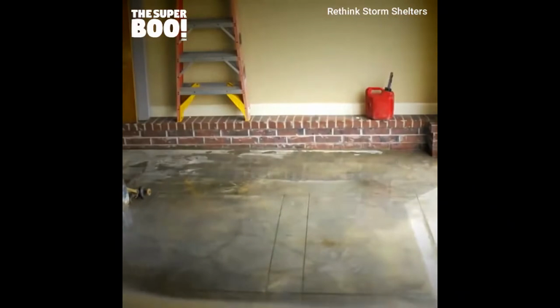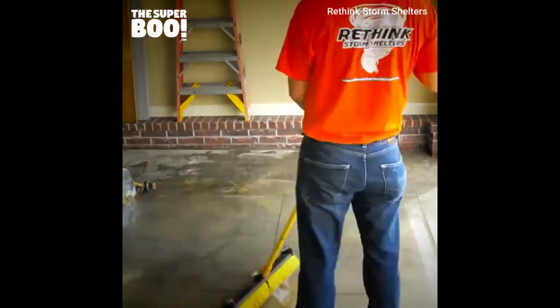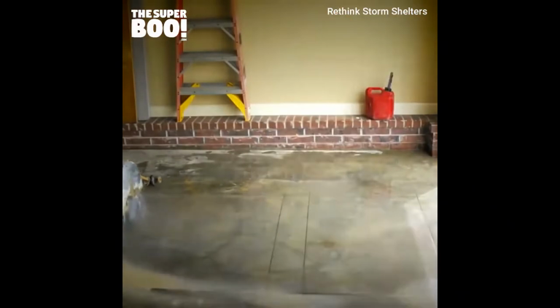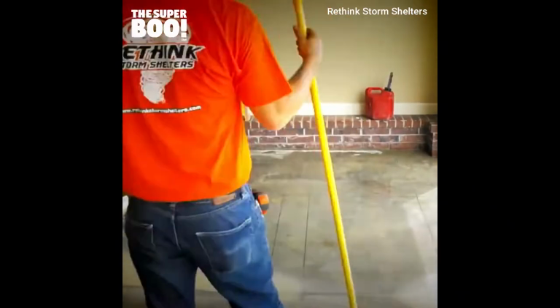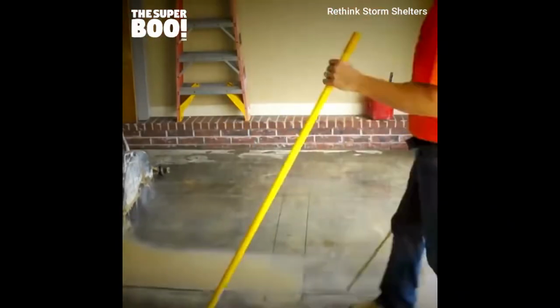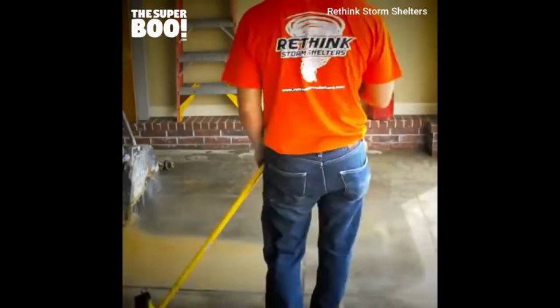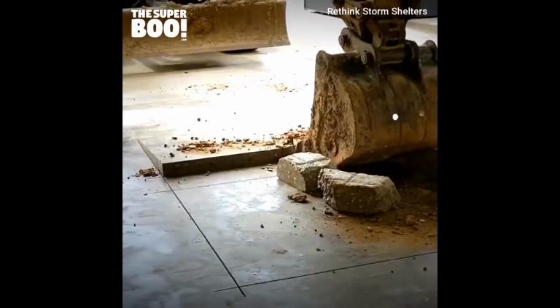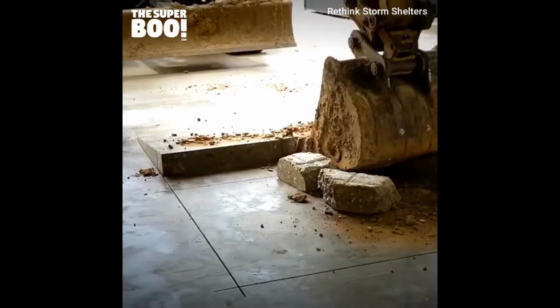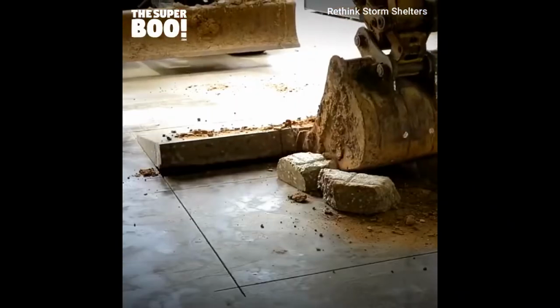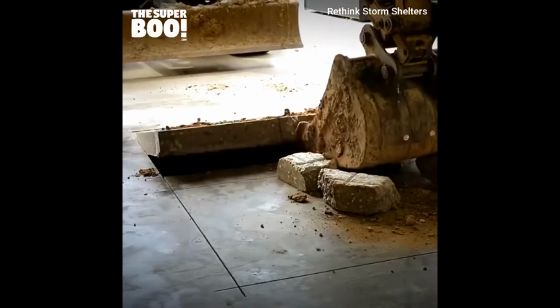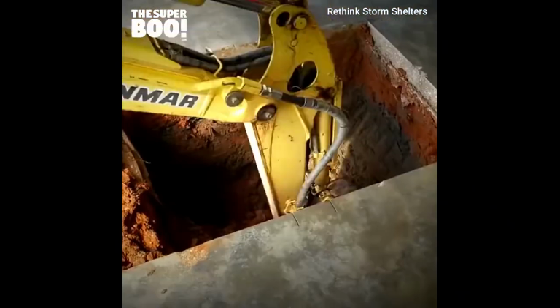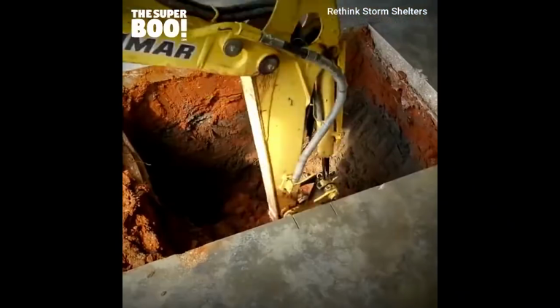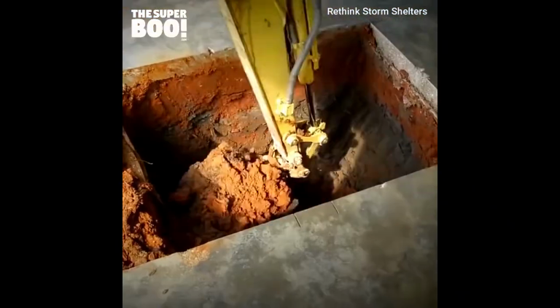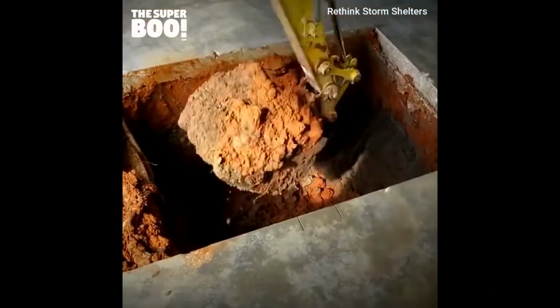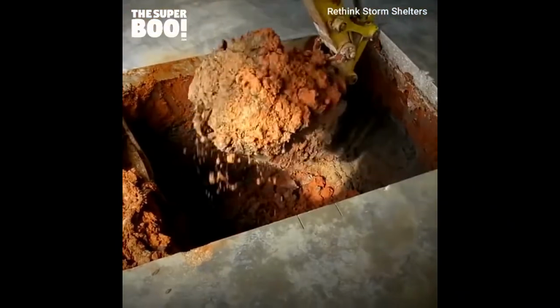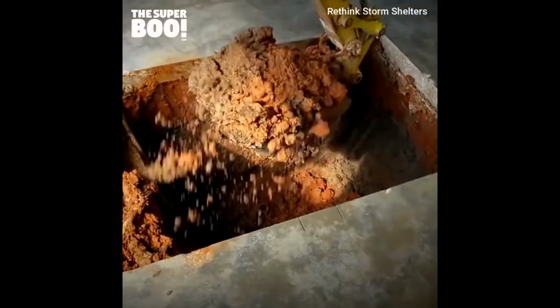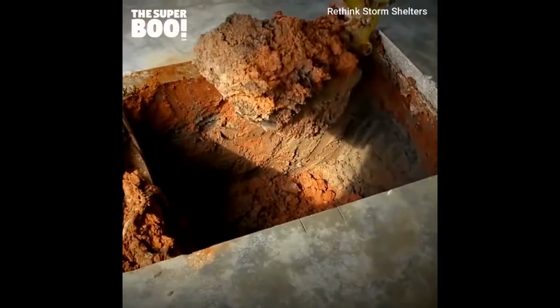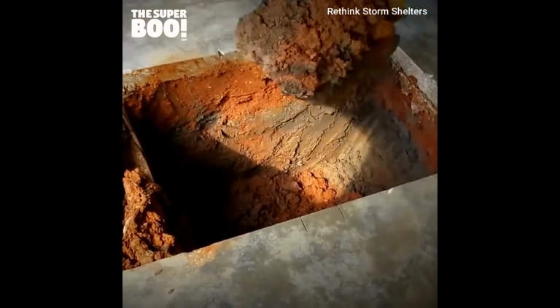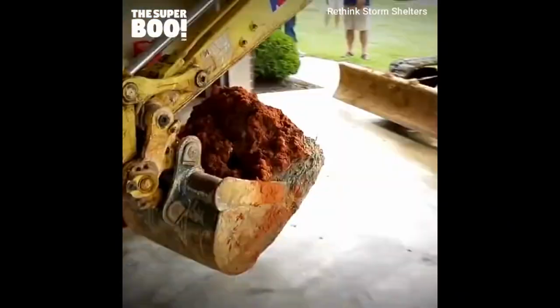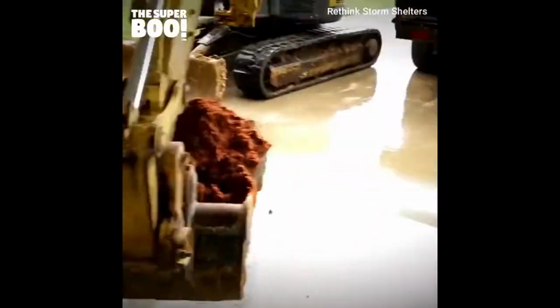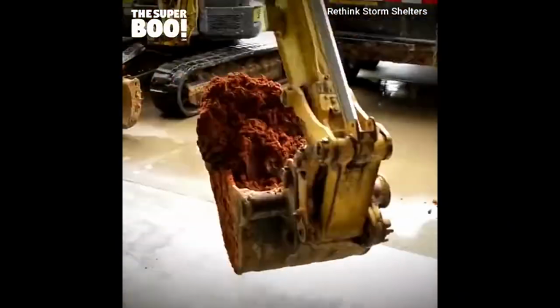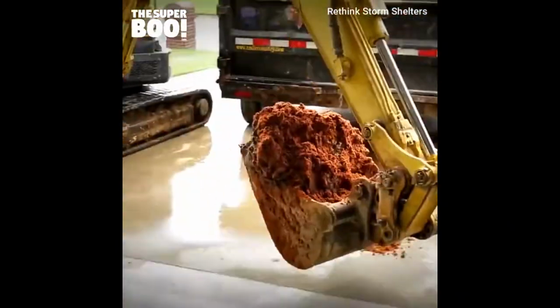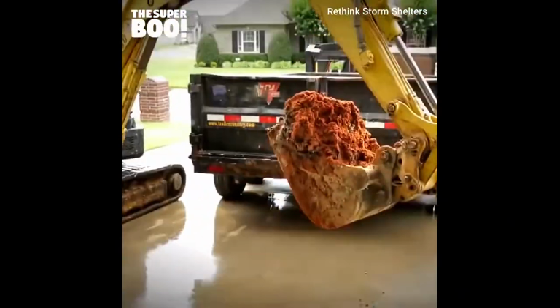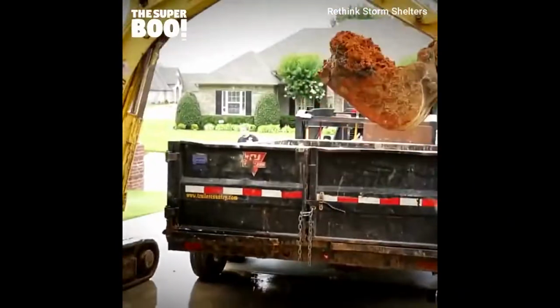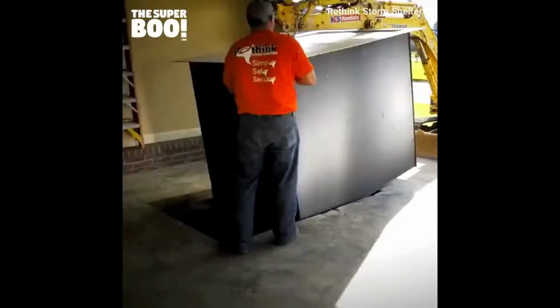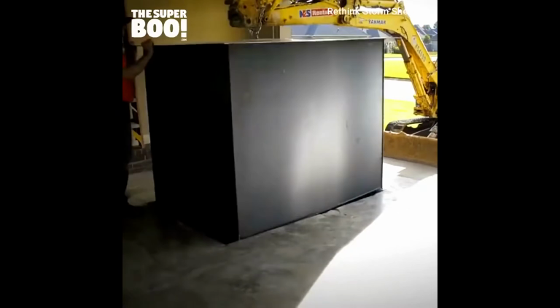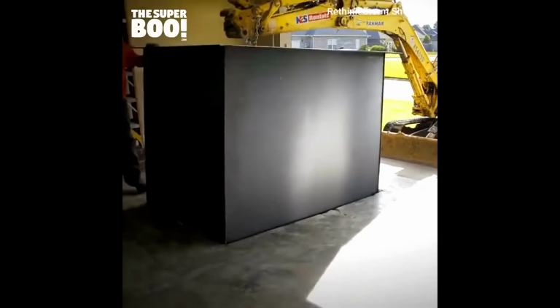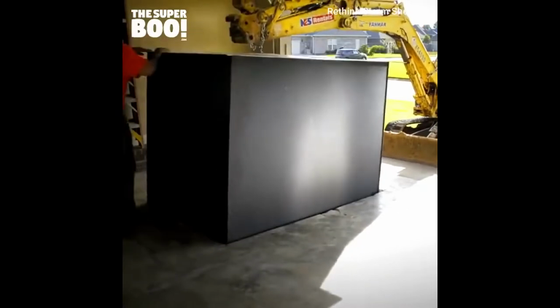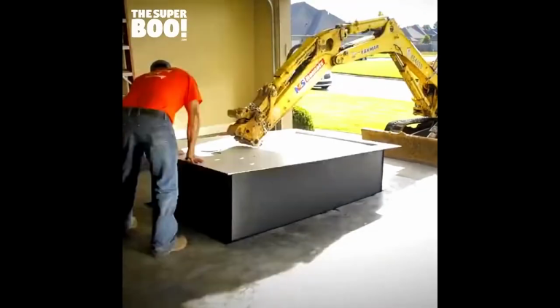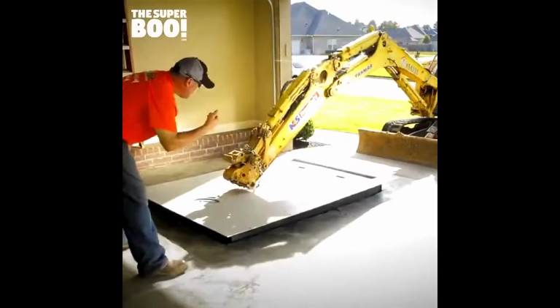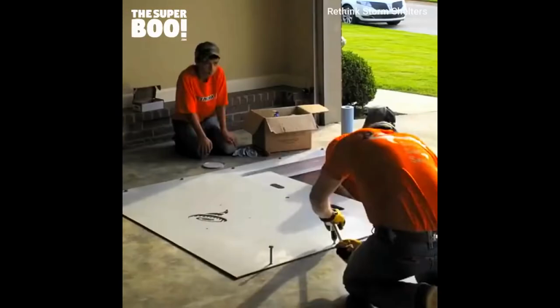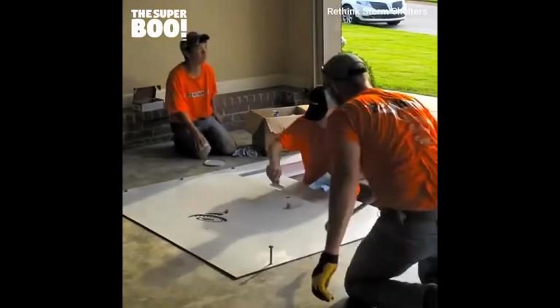To install, the place is first measured and marked, a shelter-size hole is cut in the garage floor with a concrete wet saw, and the slab portion is carefully removed. This process ensures minimal disturbance to the surrounding objects in your garage.